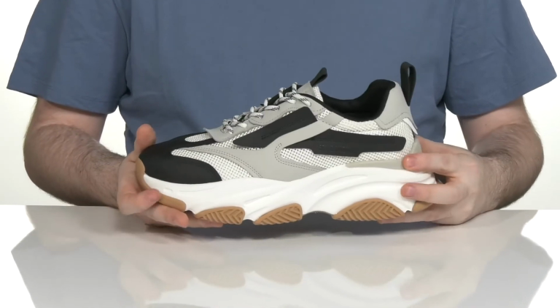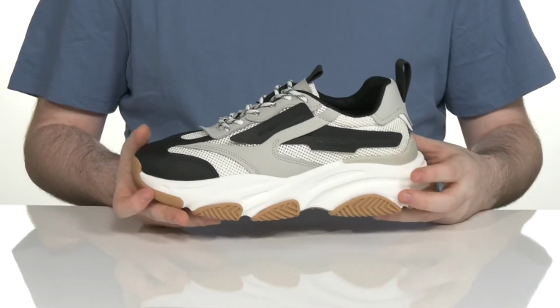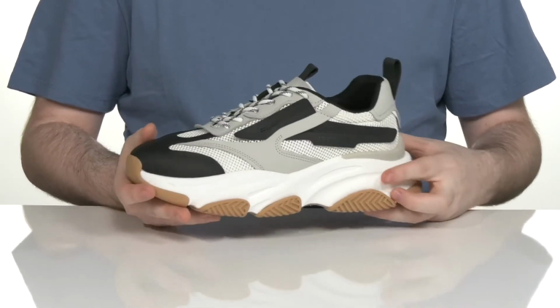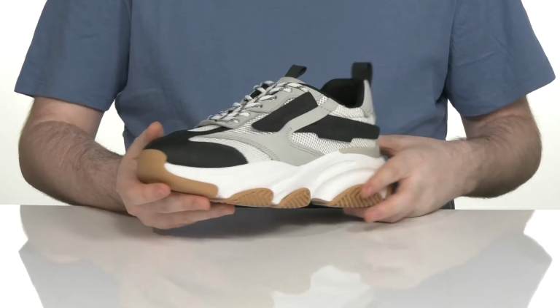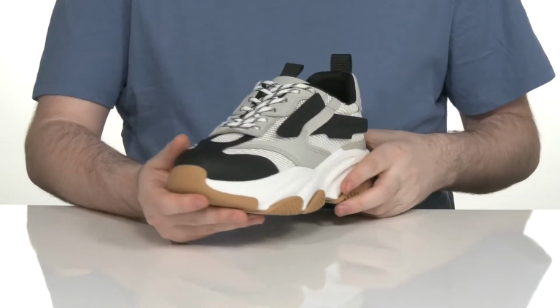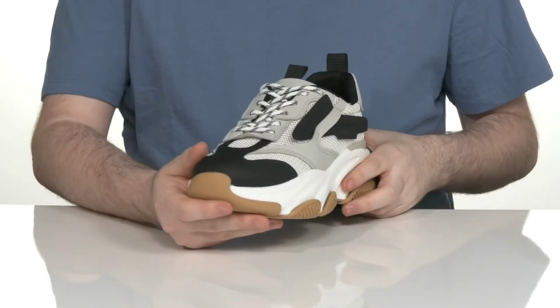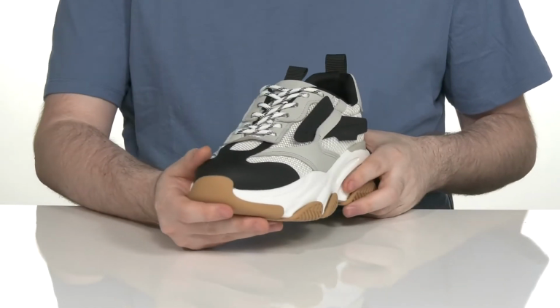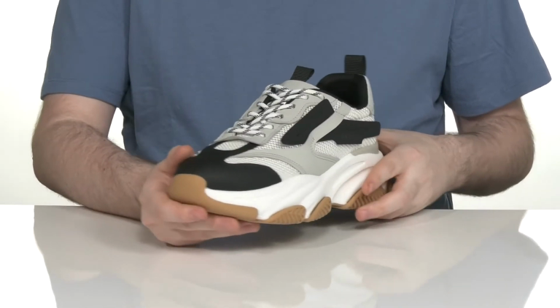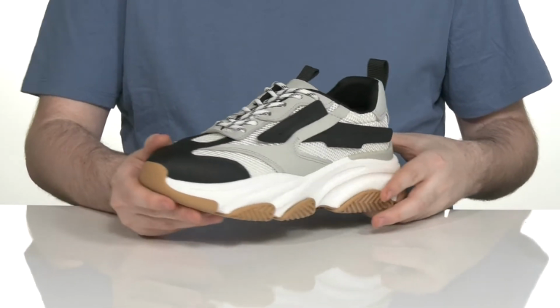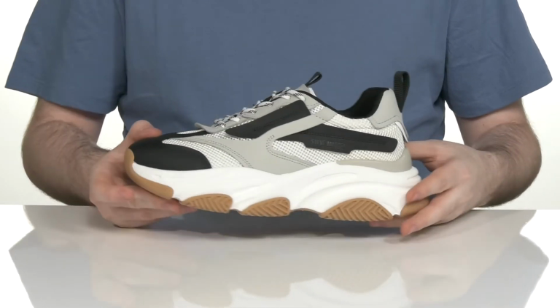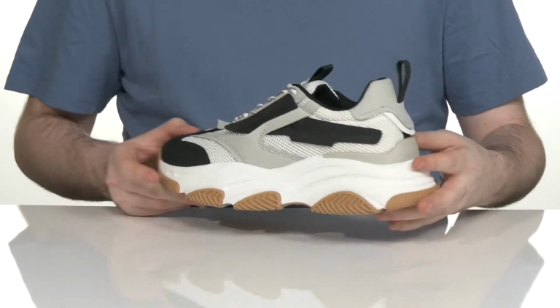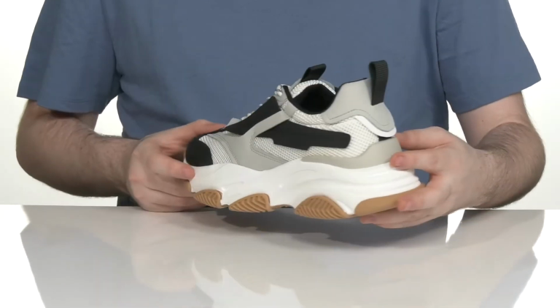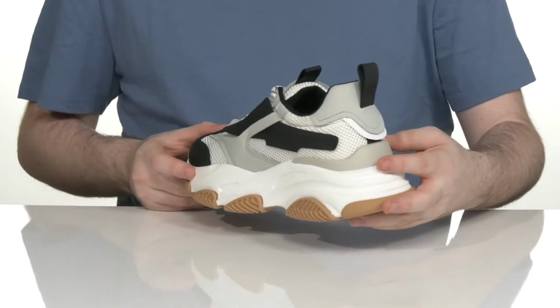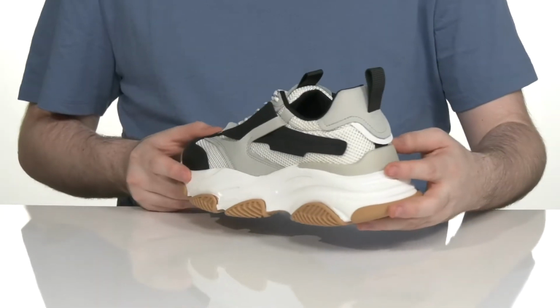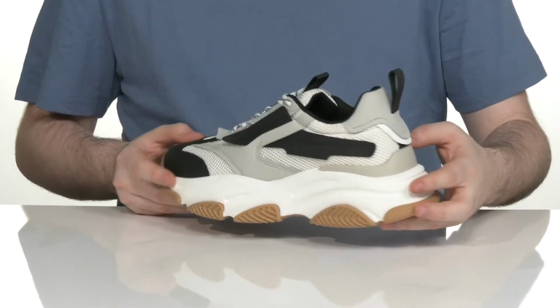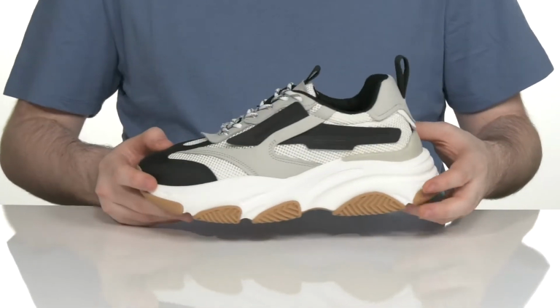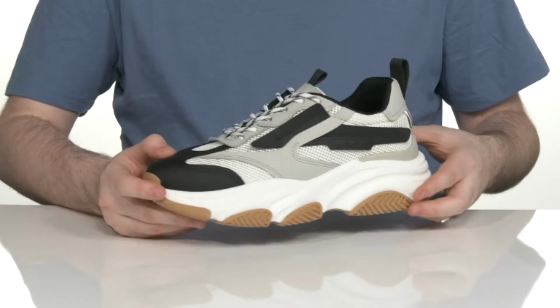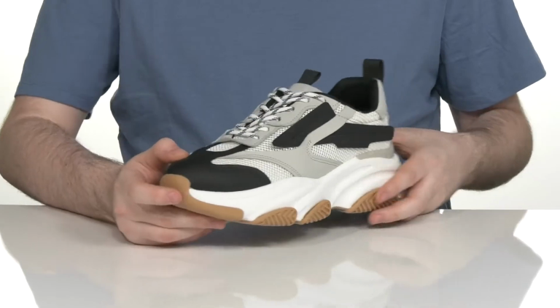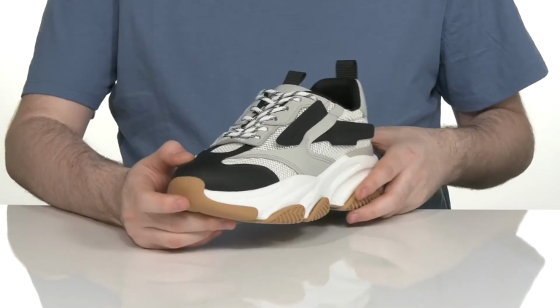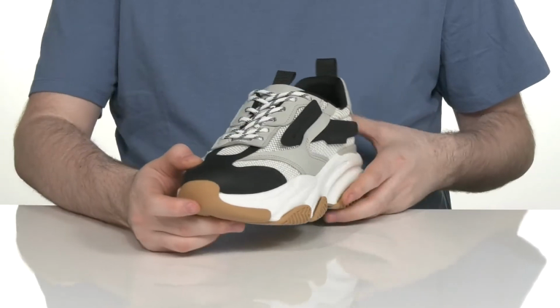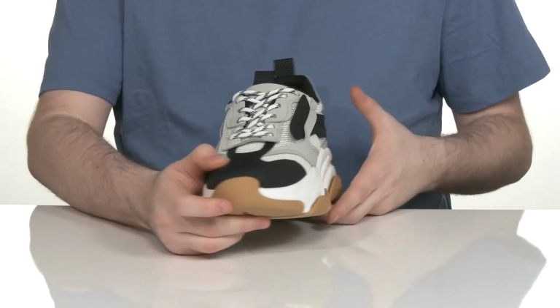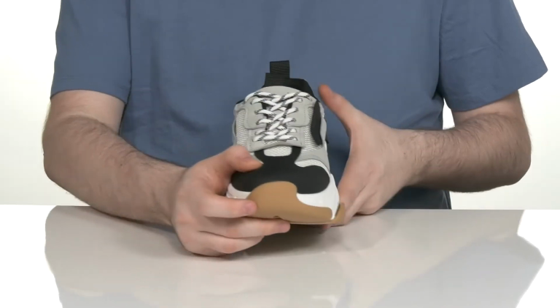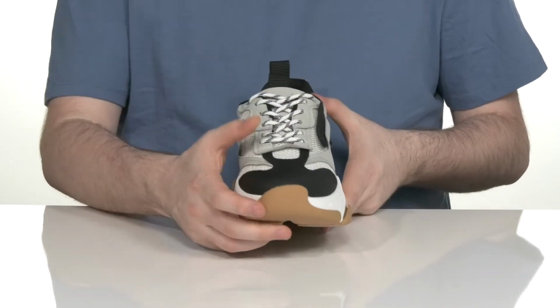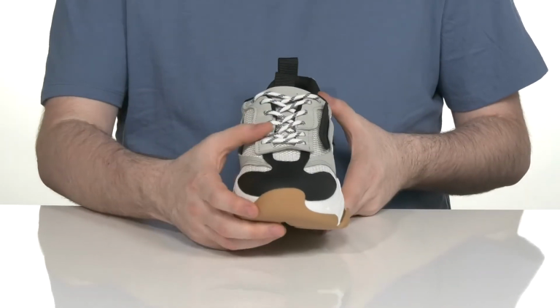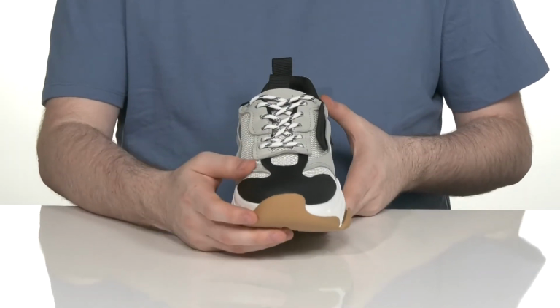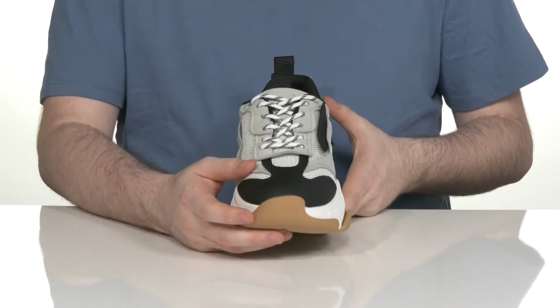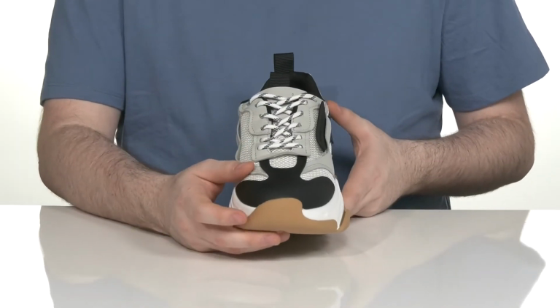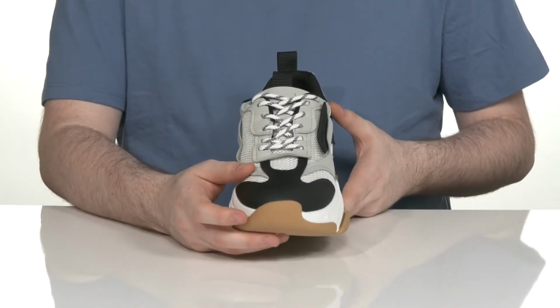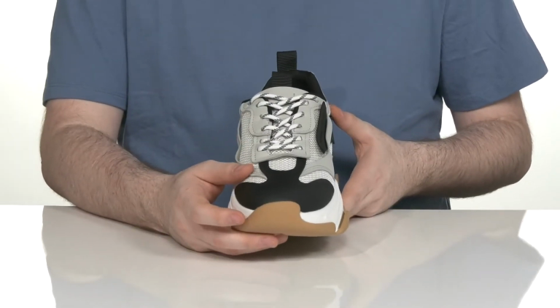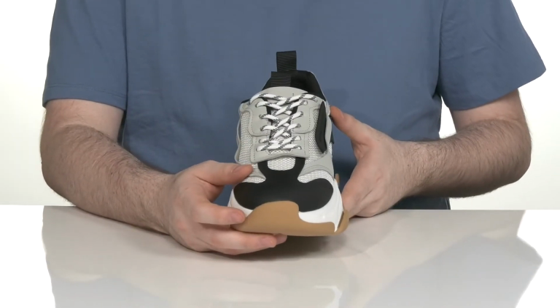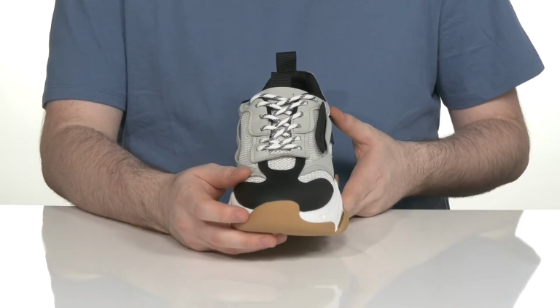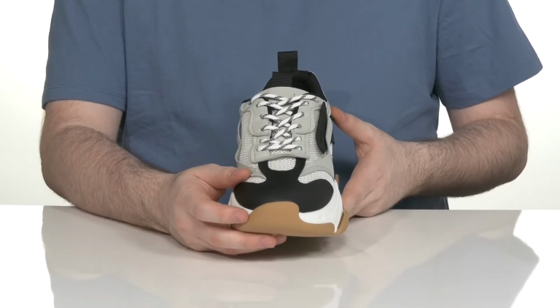There are synthetic overlays all the way throughout, adding strength and abrasion resistance, with an easy lace-up to keep it all secure.